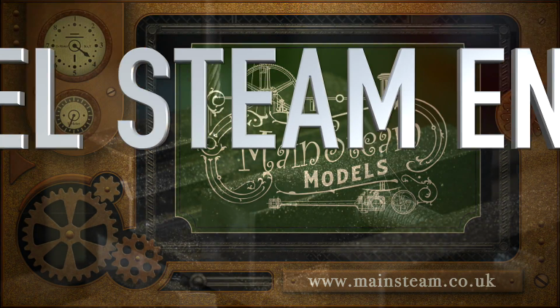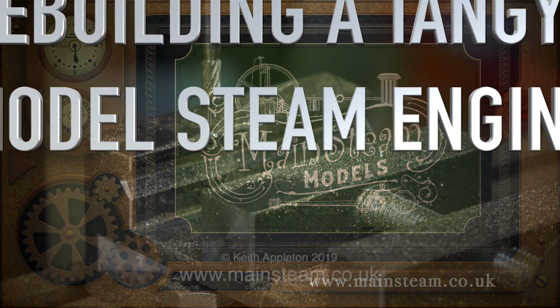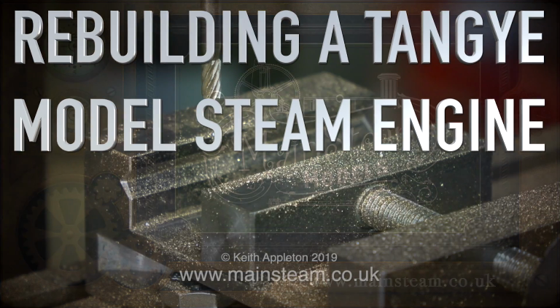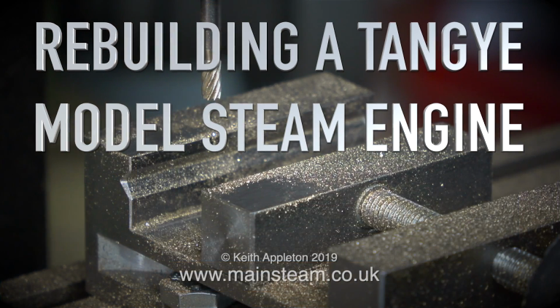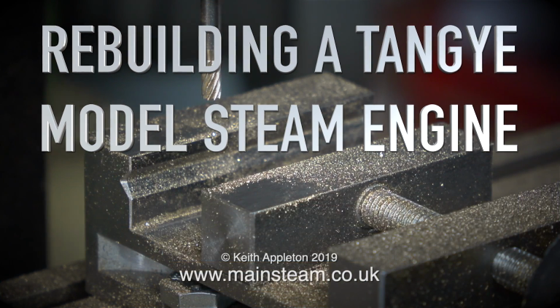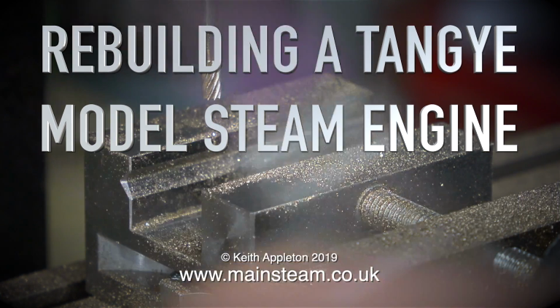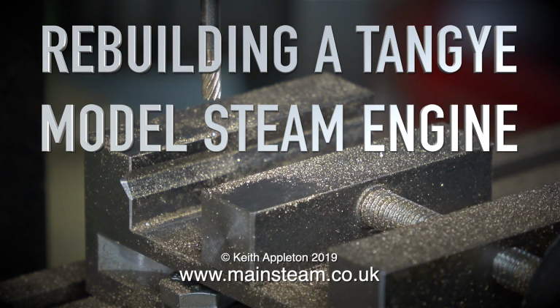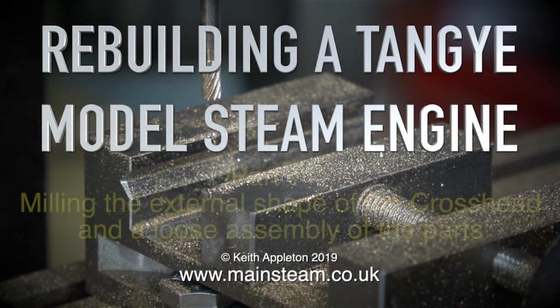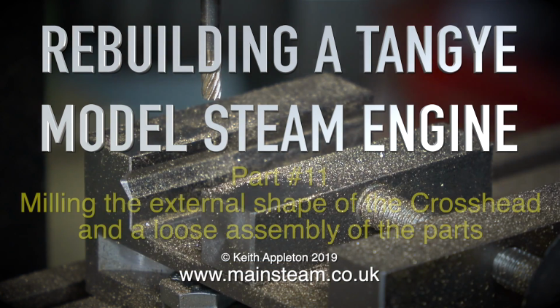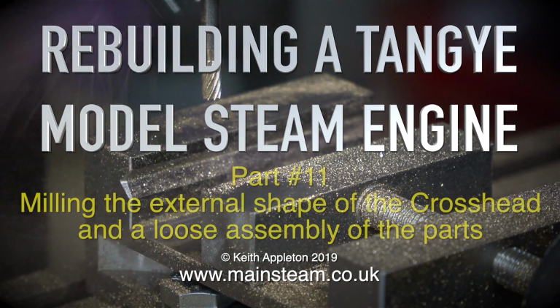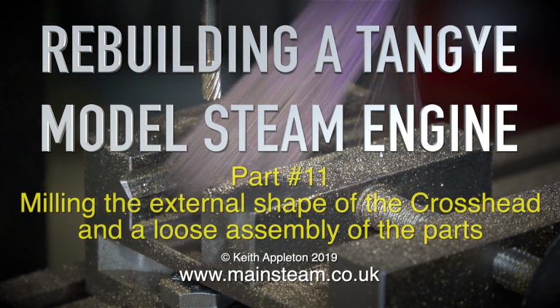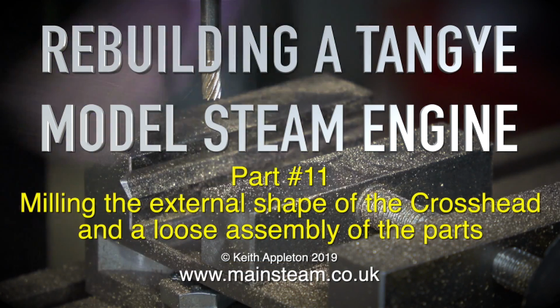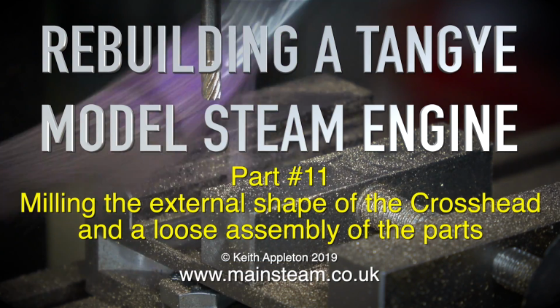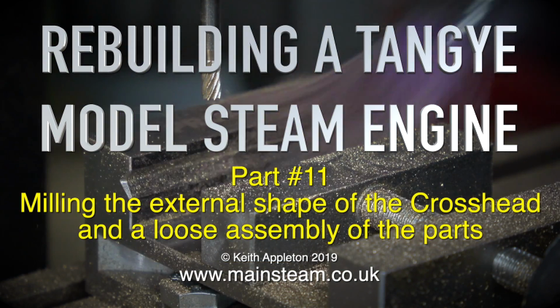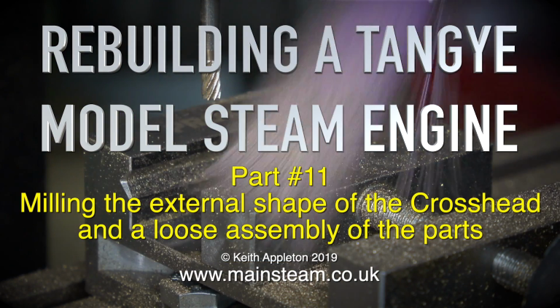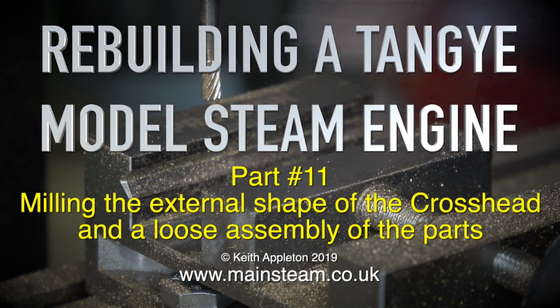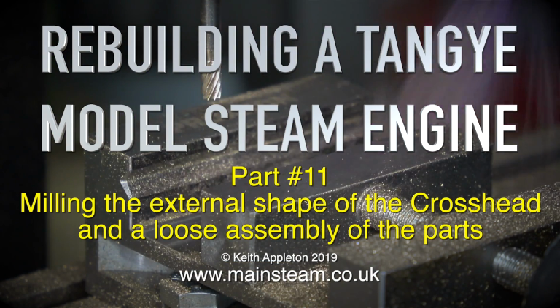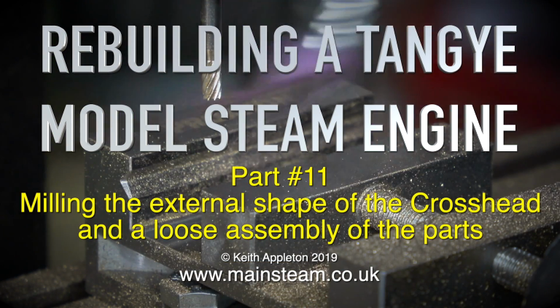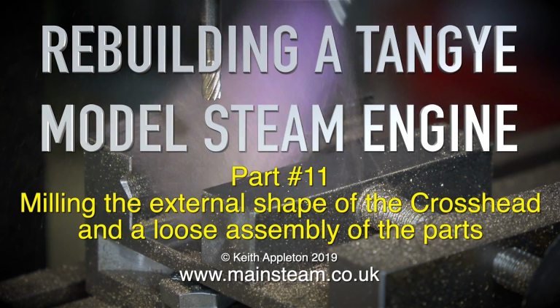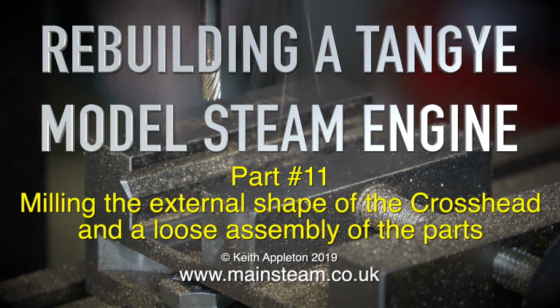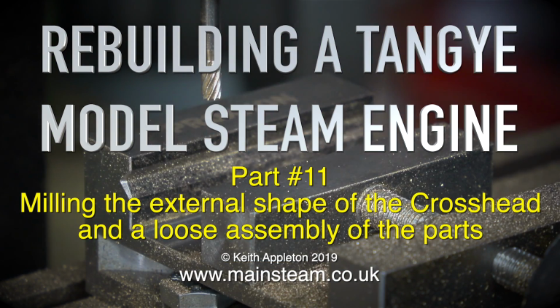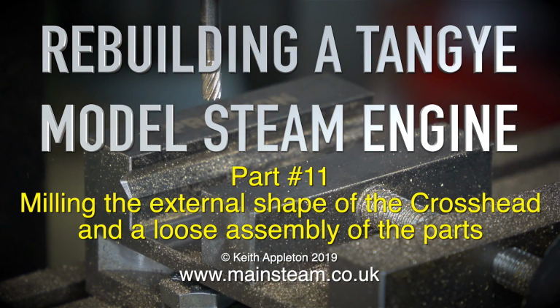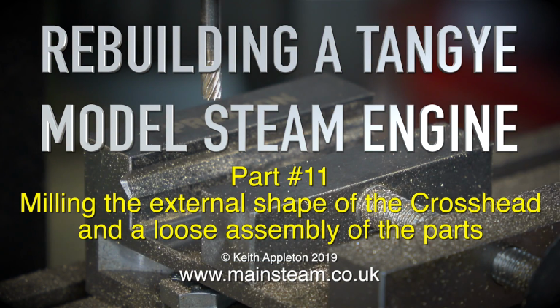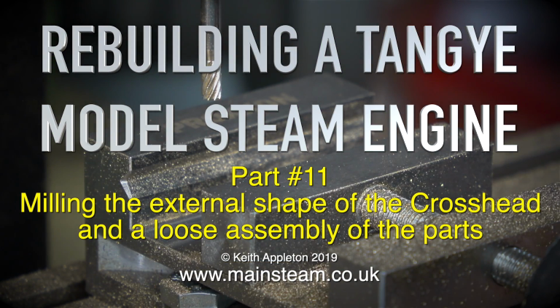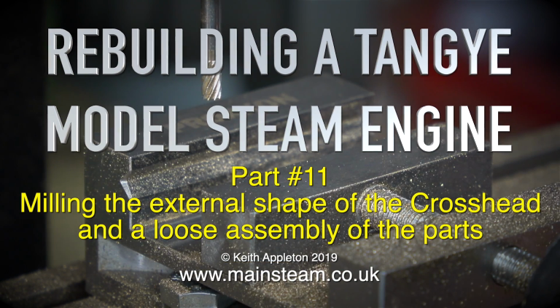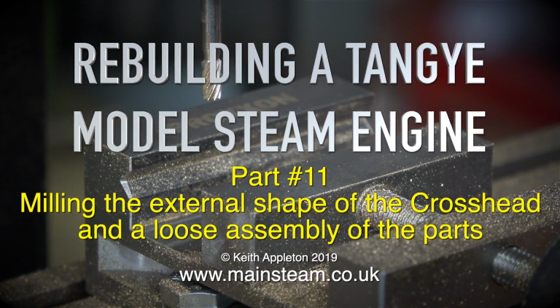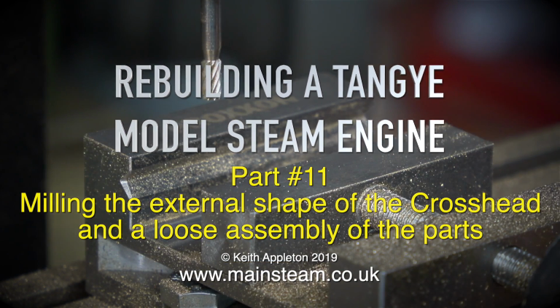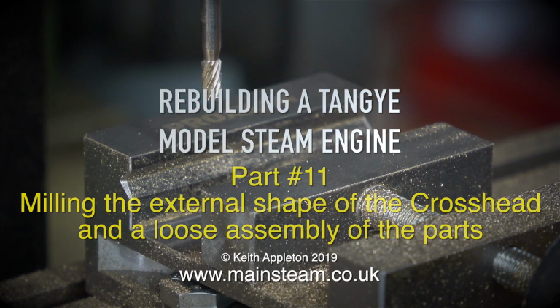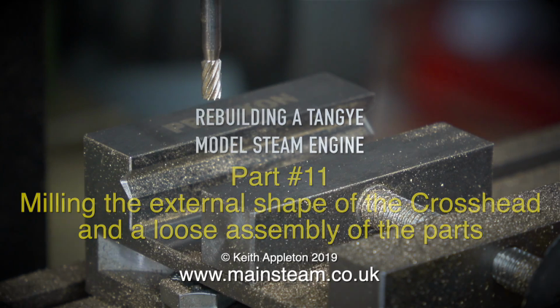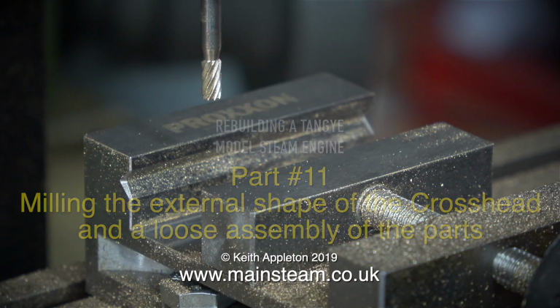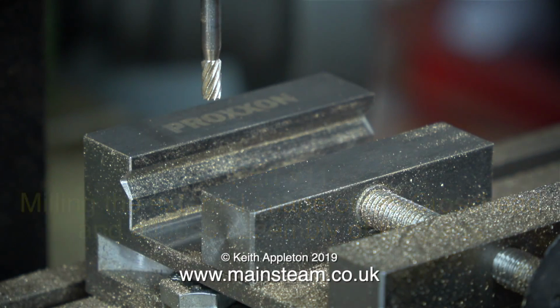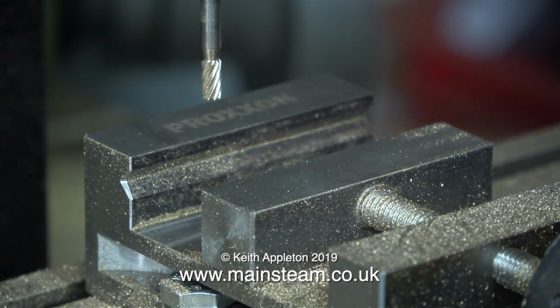Rebuilding a Tangi model steam engine, part 11: milling the external shape of the crosshead and a loose assembly of the parts.